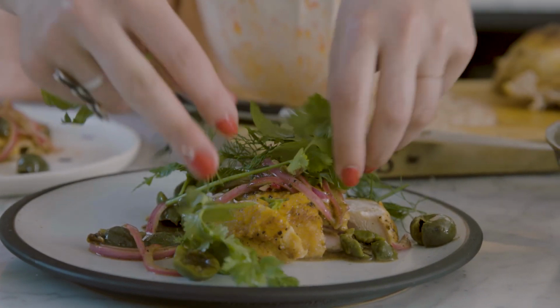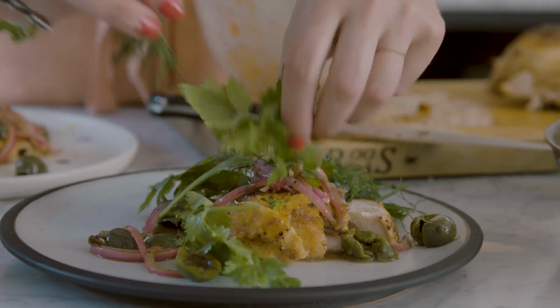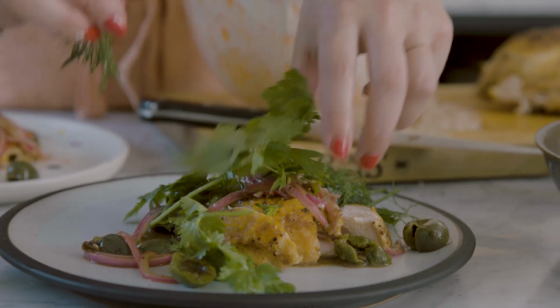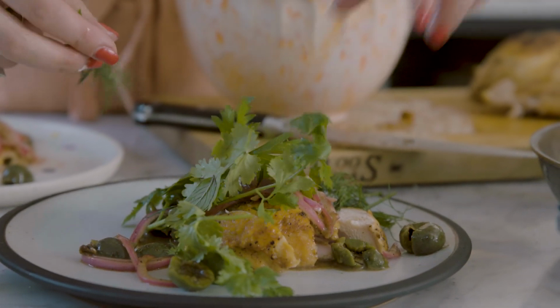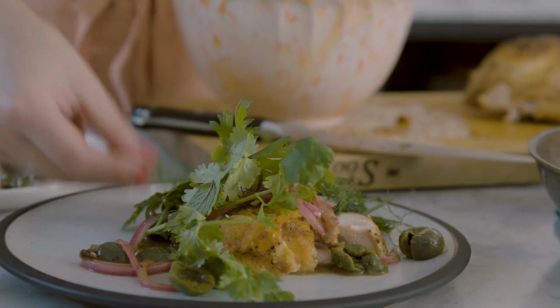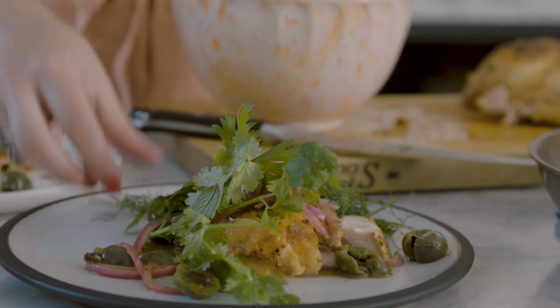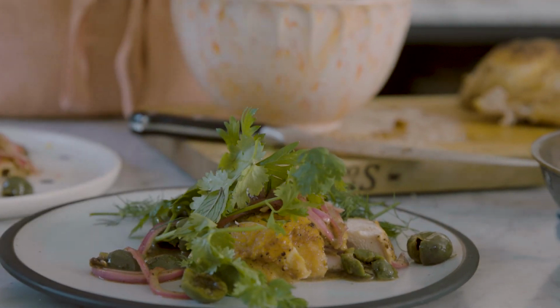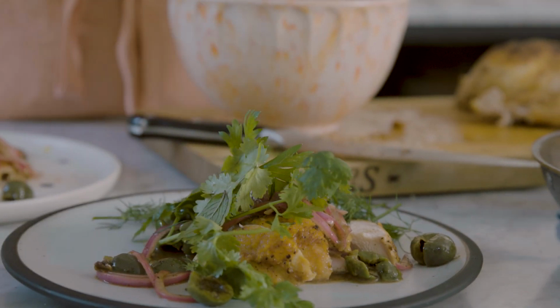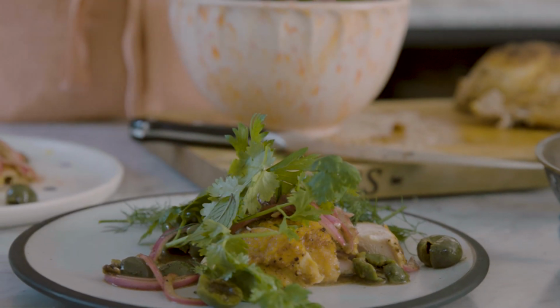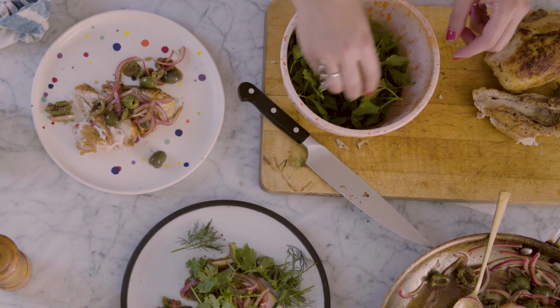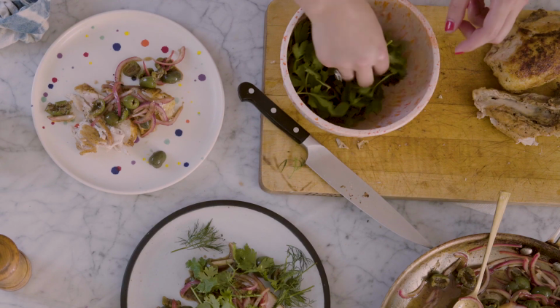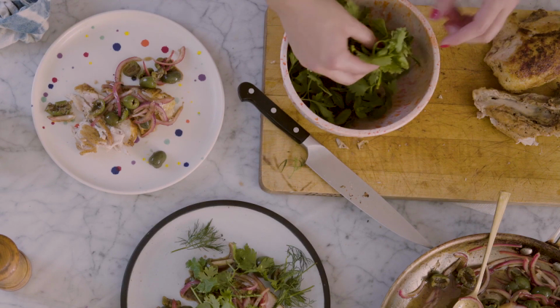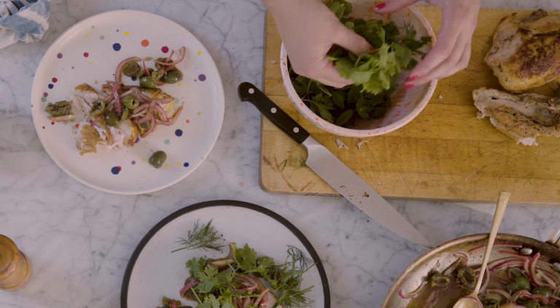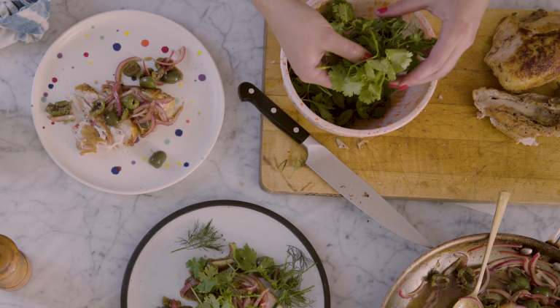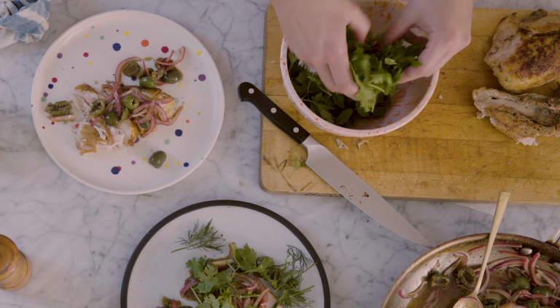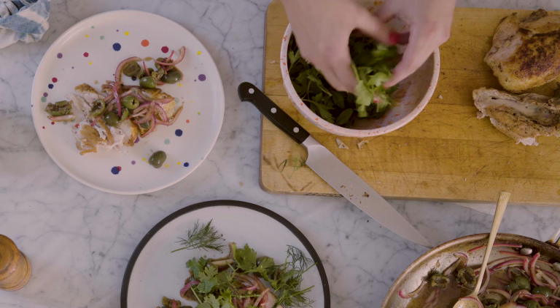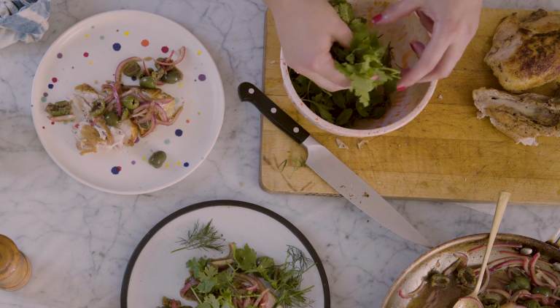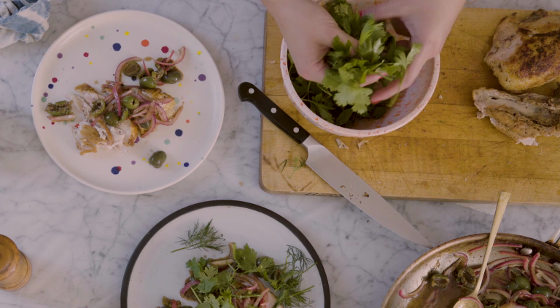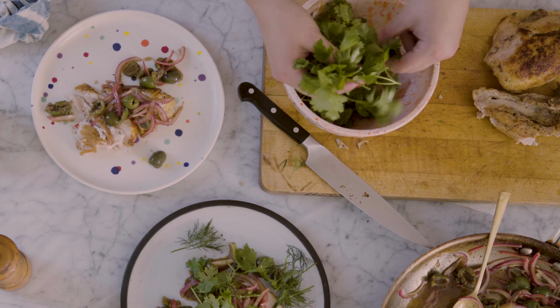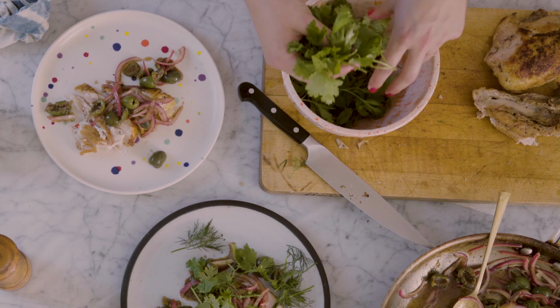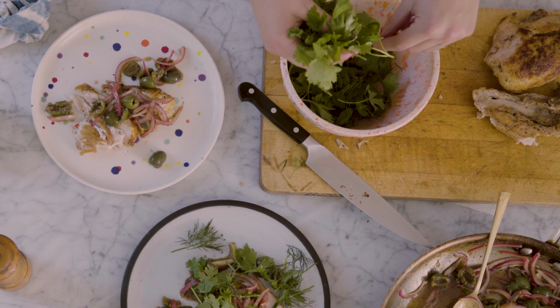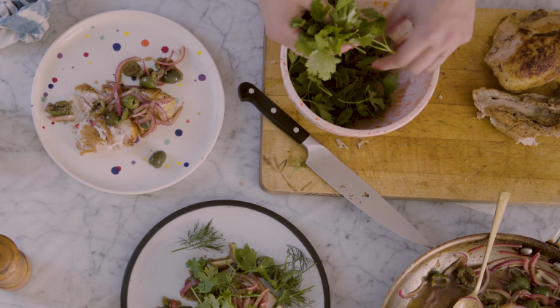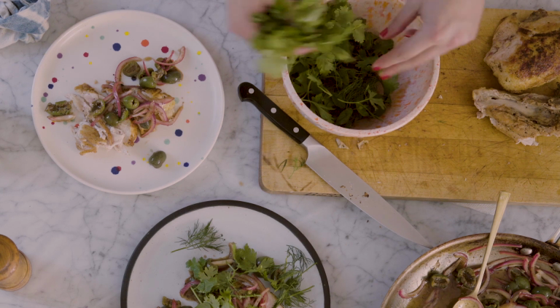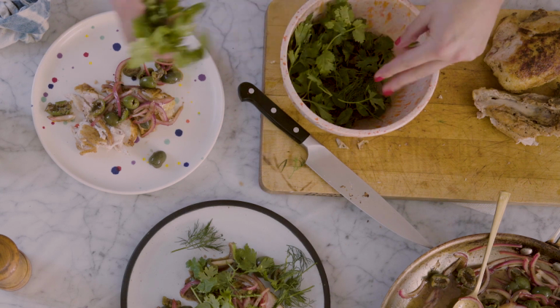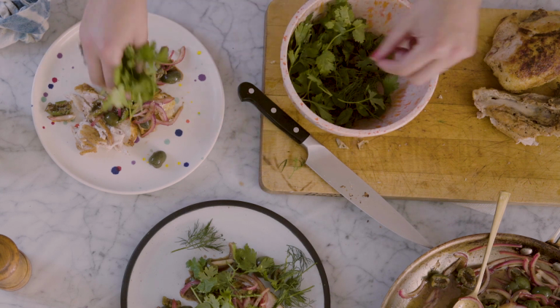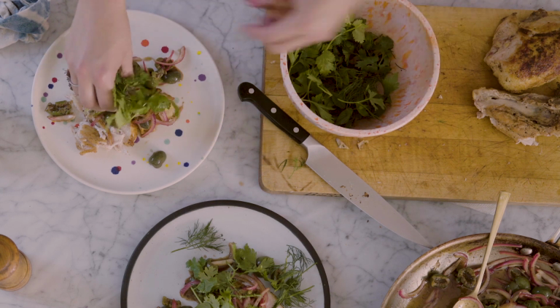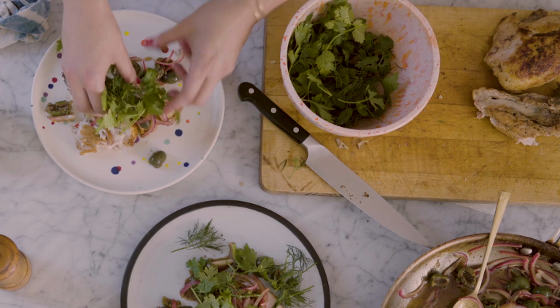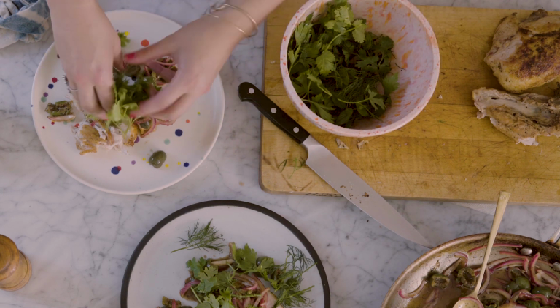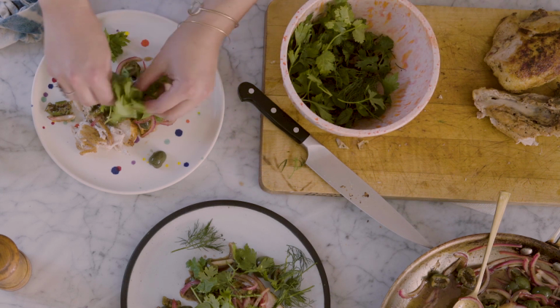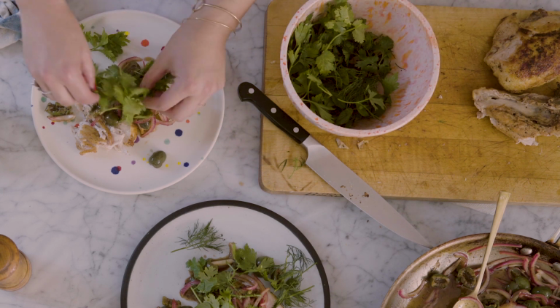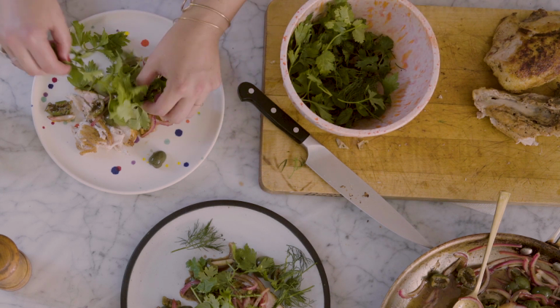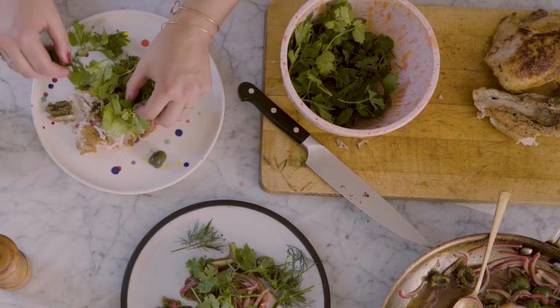We're going to finish with that herb salad — and you want quite a lot of herbs here. It's a pretty rich dish with all that fat and the pickled onion, and the herbs are really nice to just kind of cut through that.